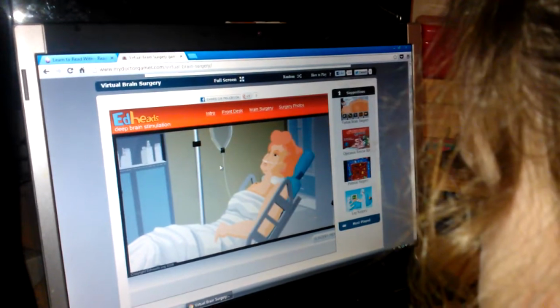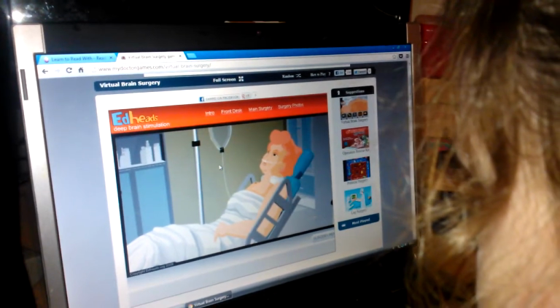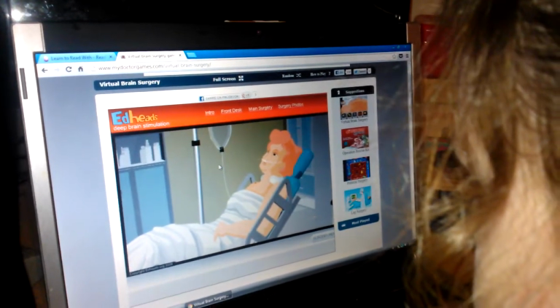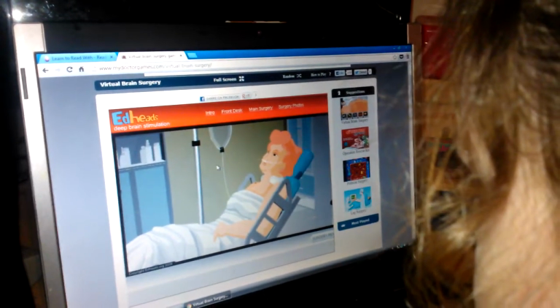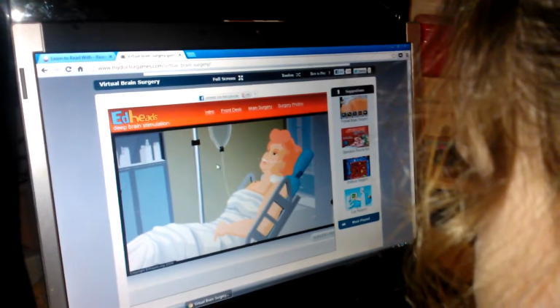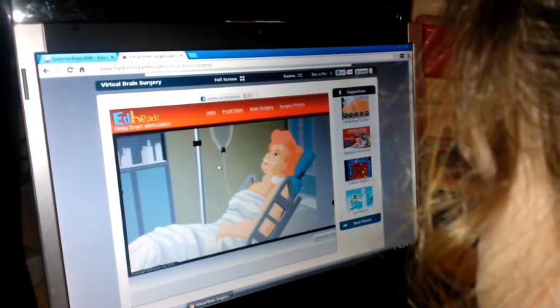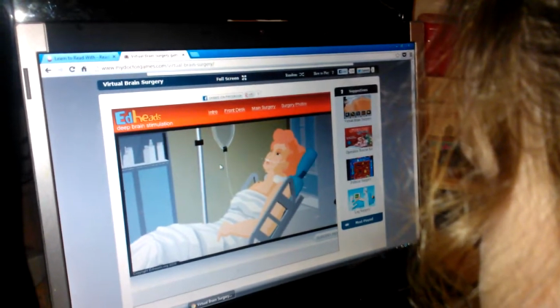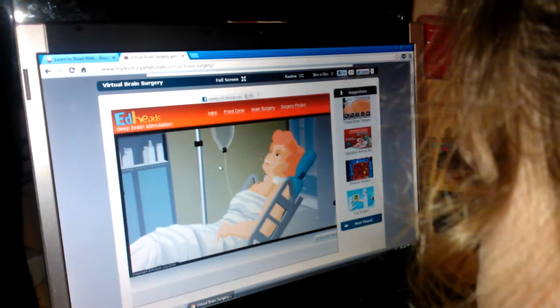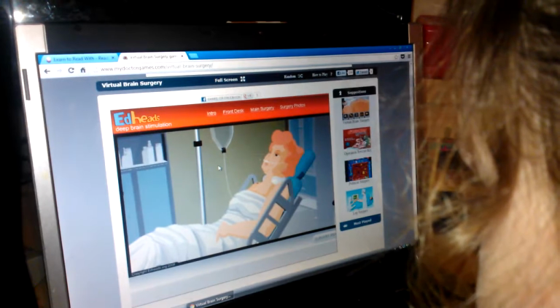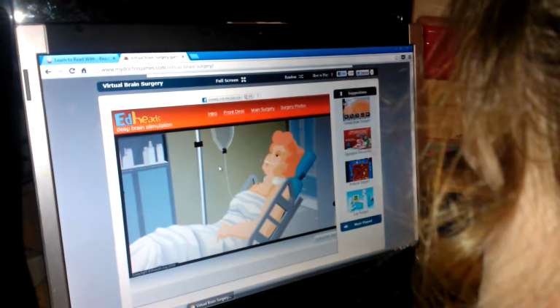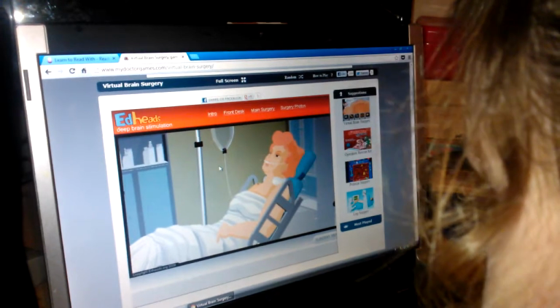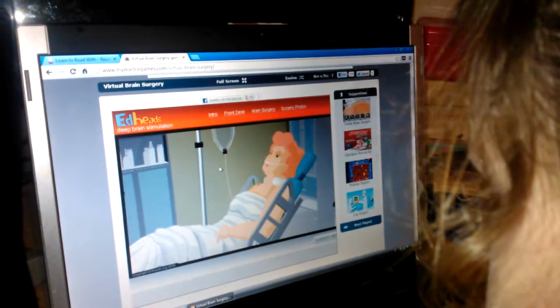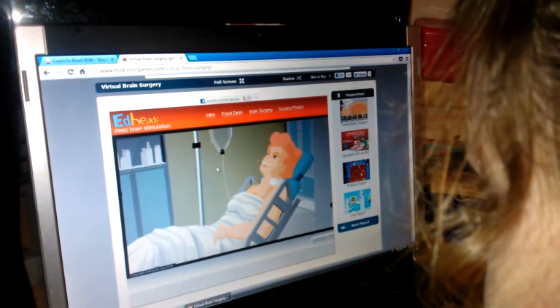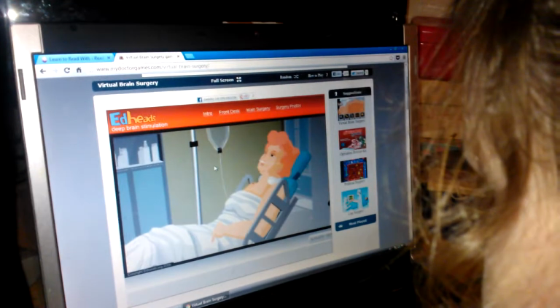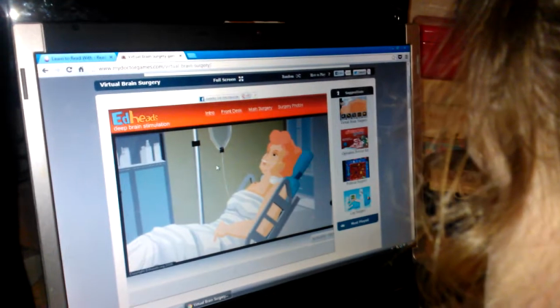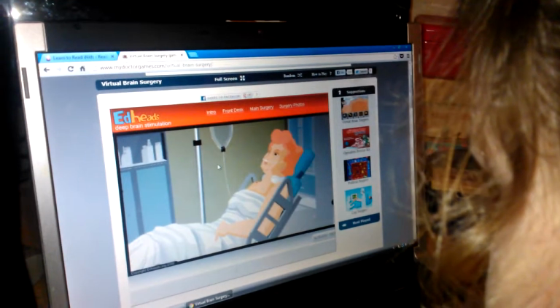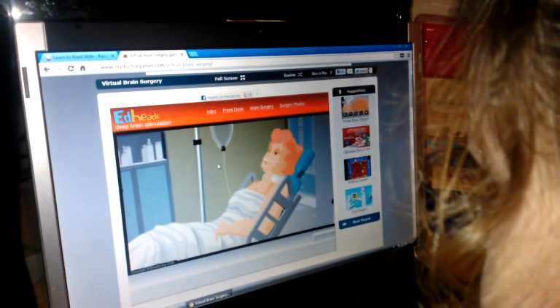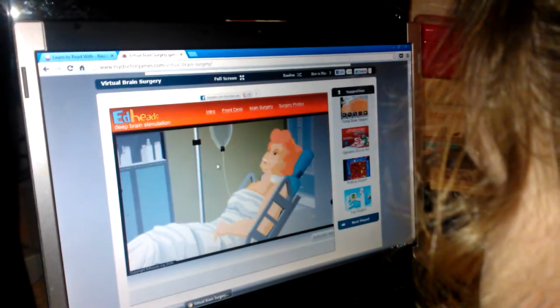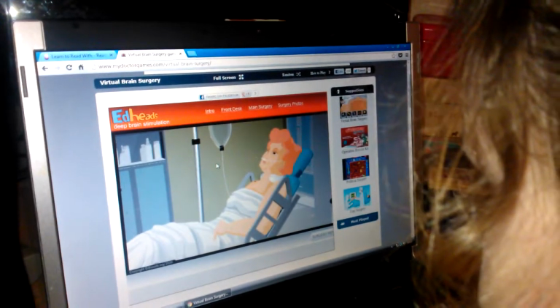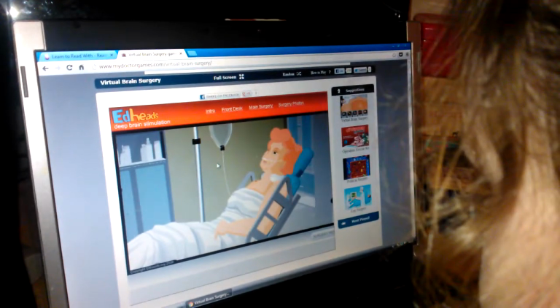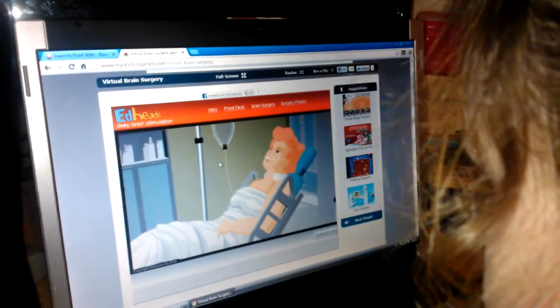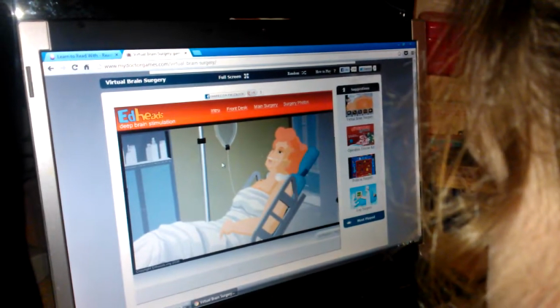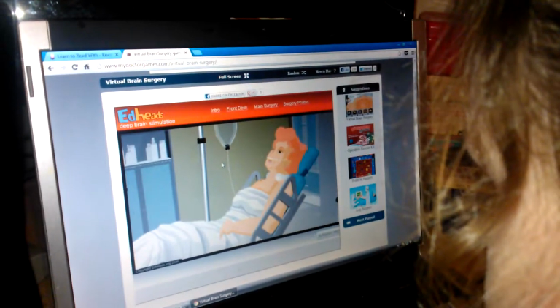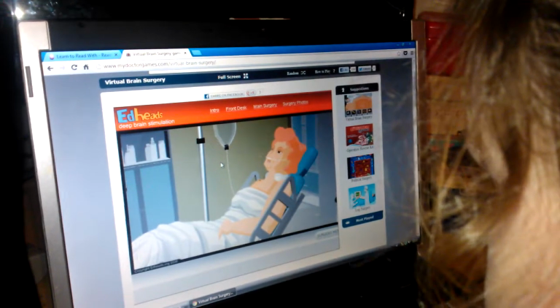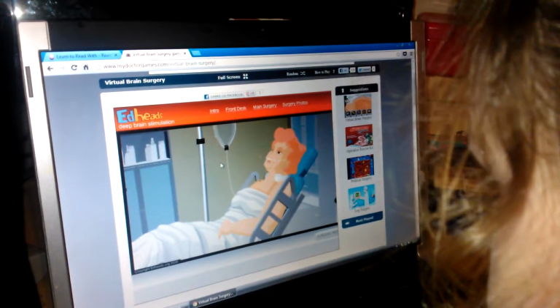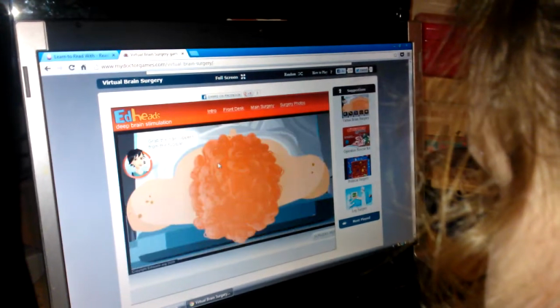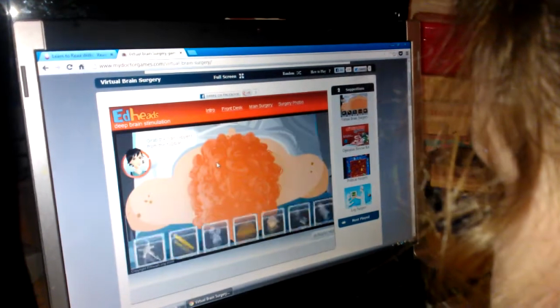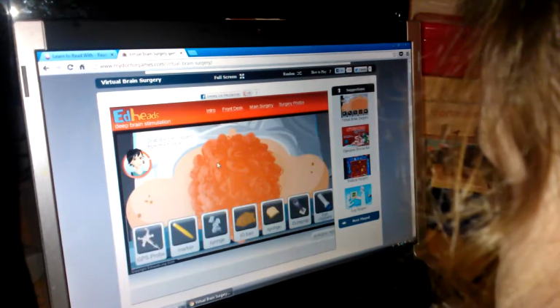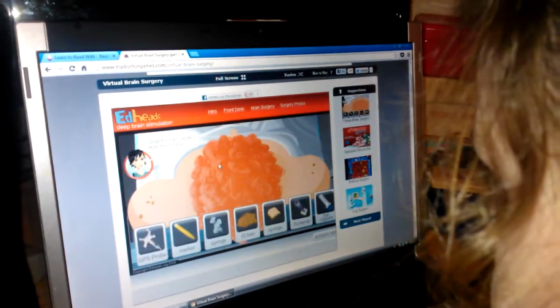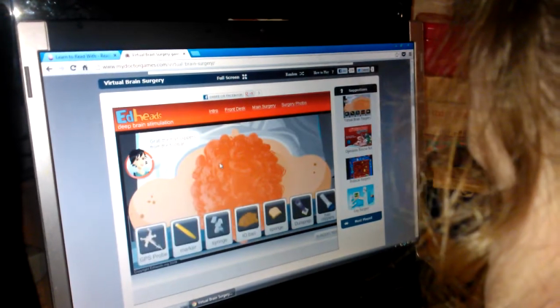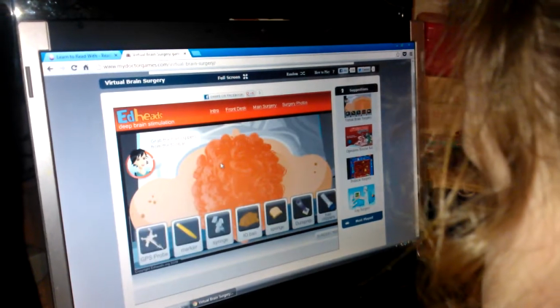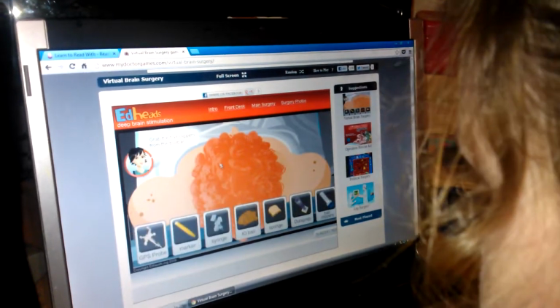A general anesthetic takes several hours to wear off, so we don't want to use that. We'll start by shaving her hair.